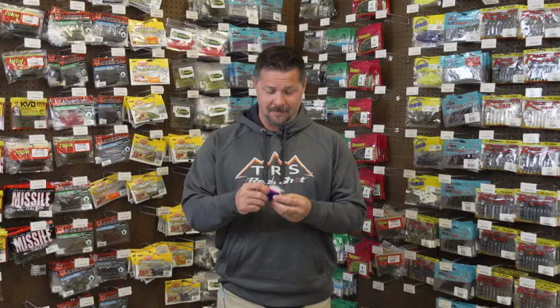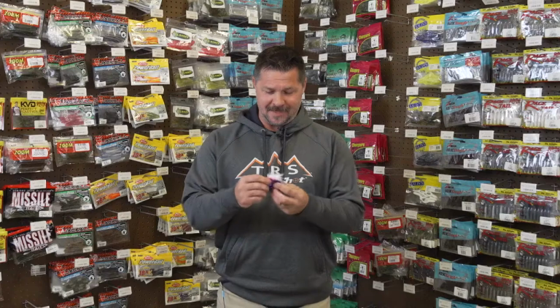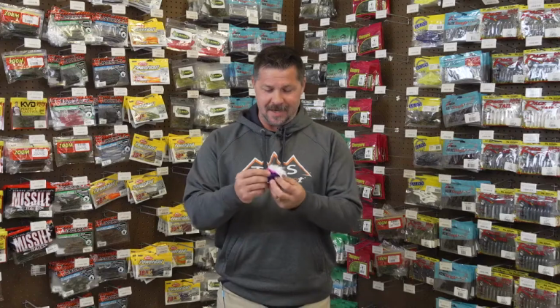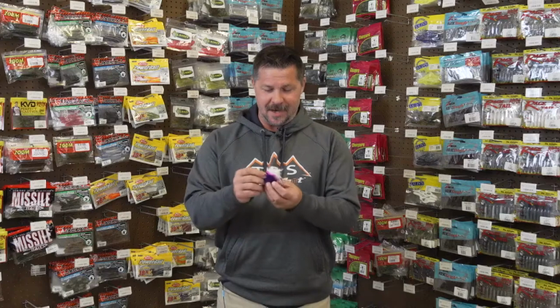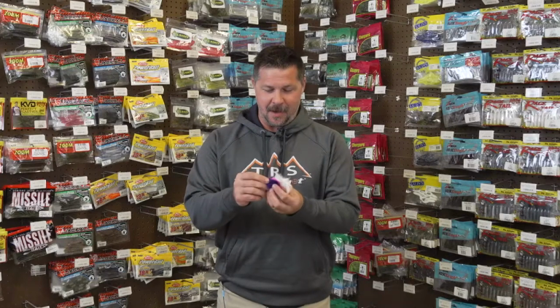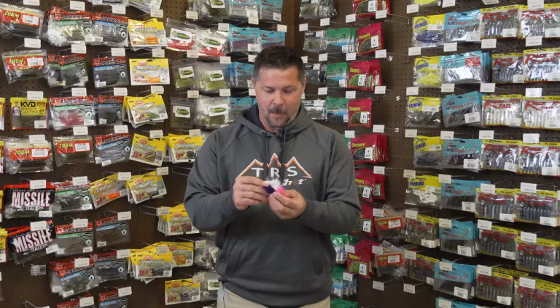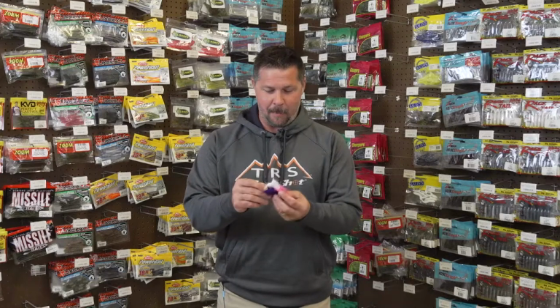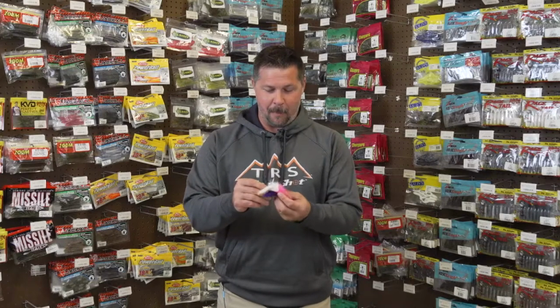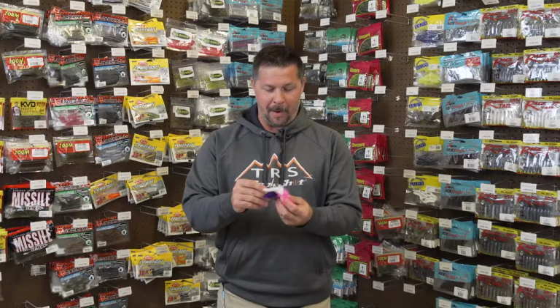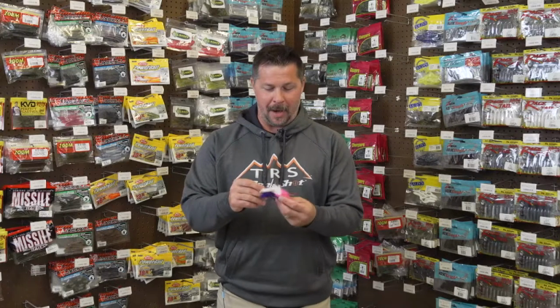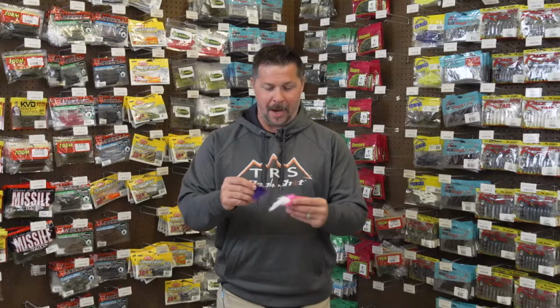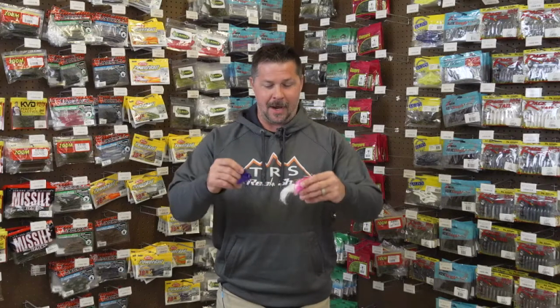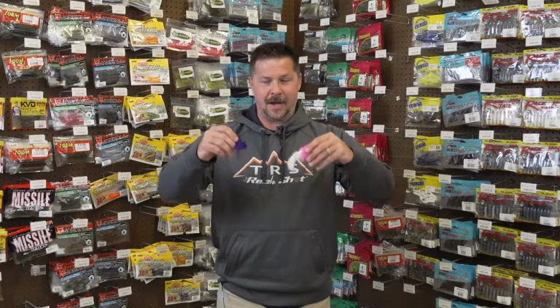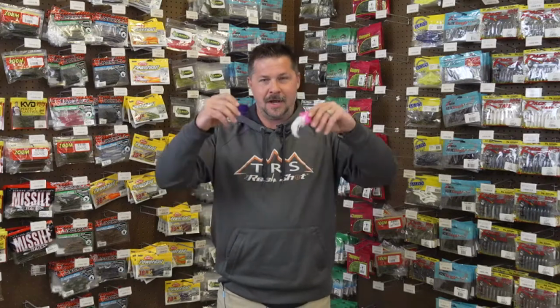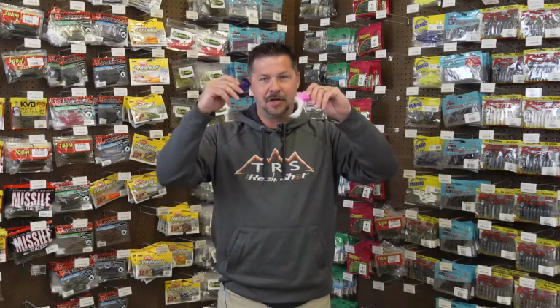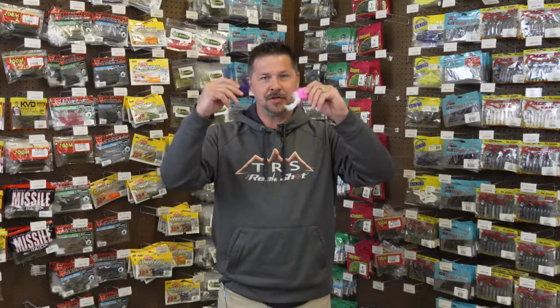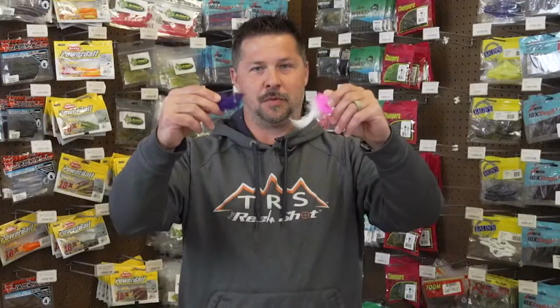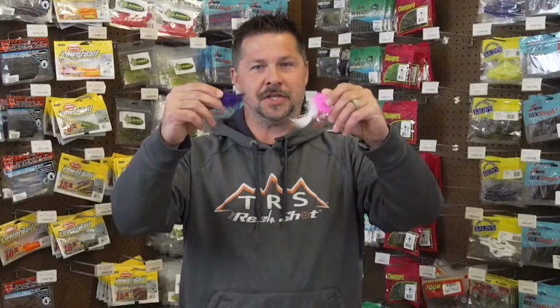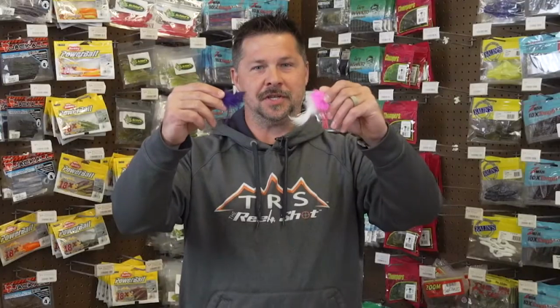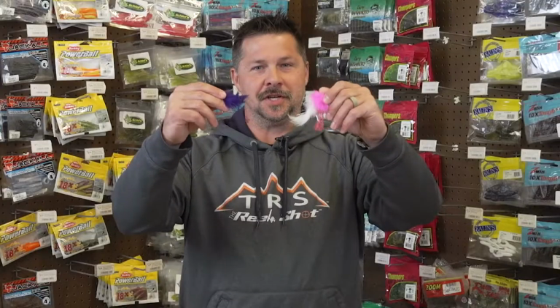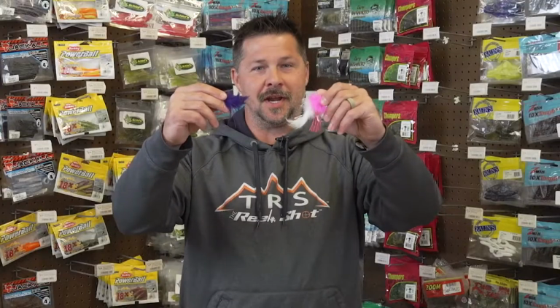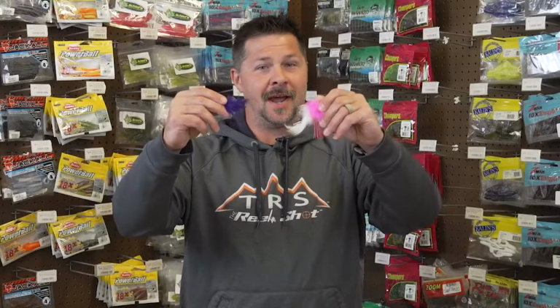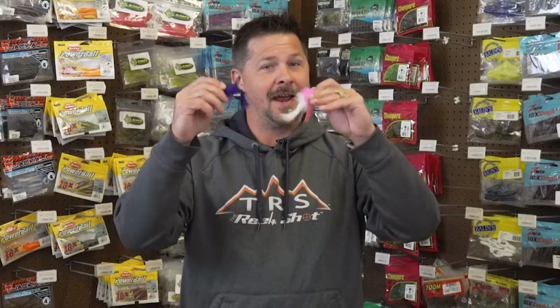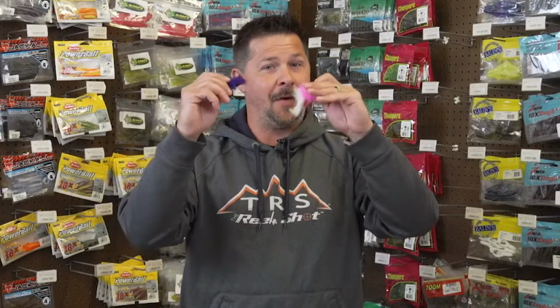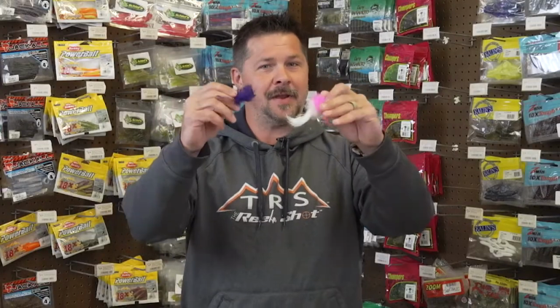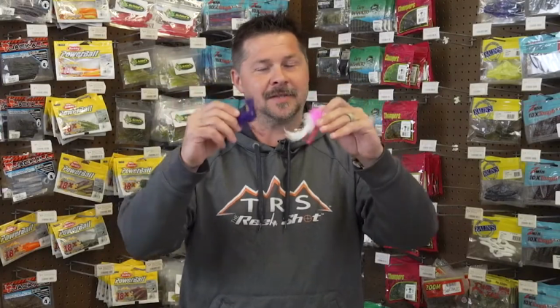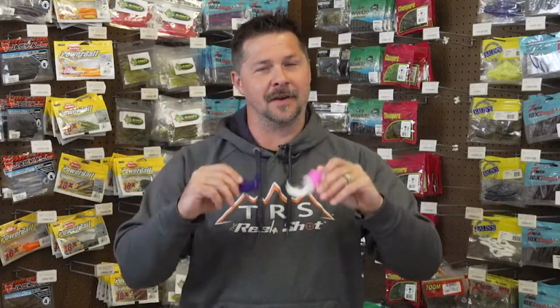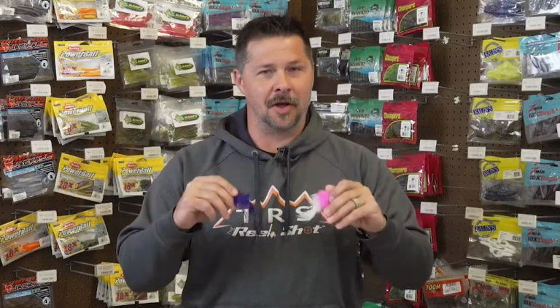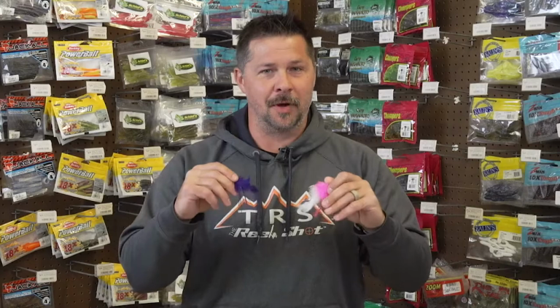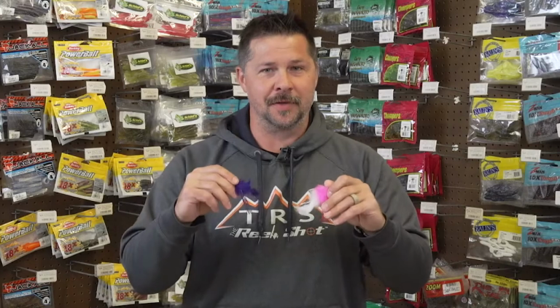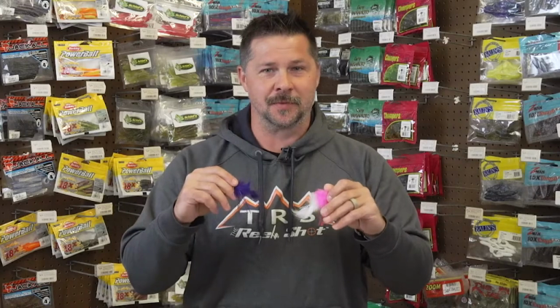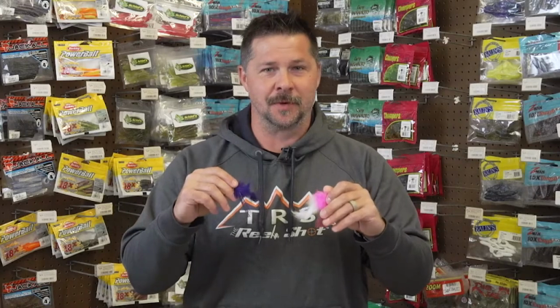VMC Twitchin' Jig. Can't wait to tell you all about this one.